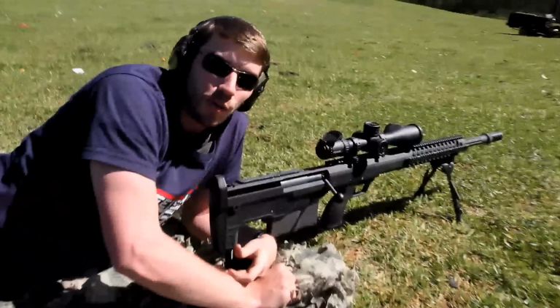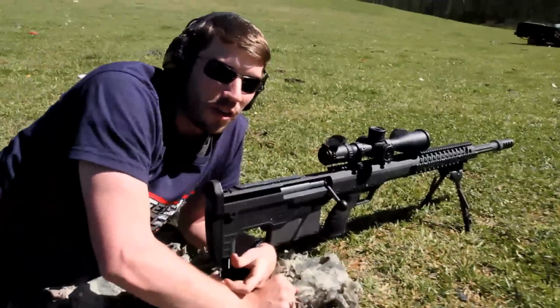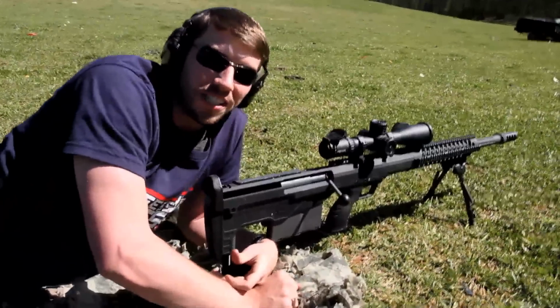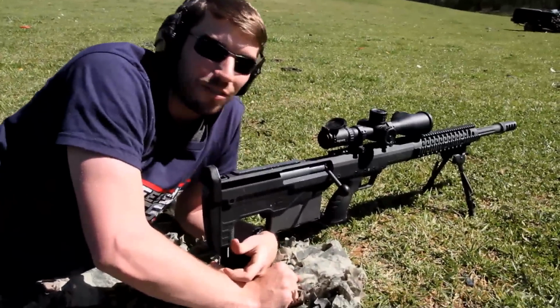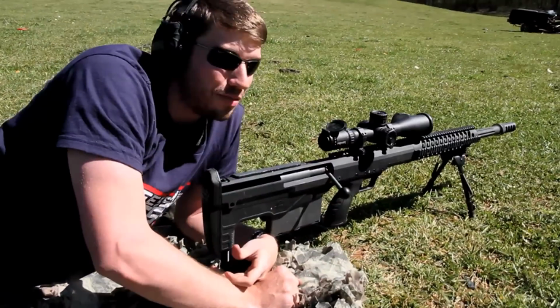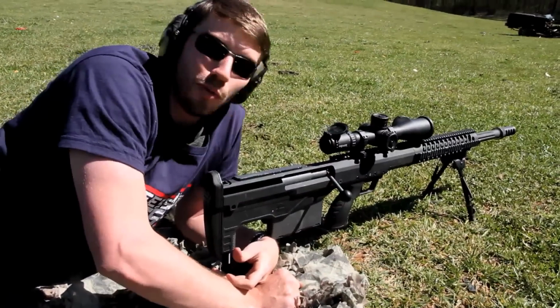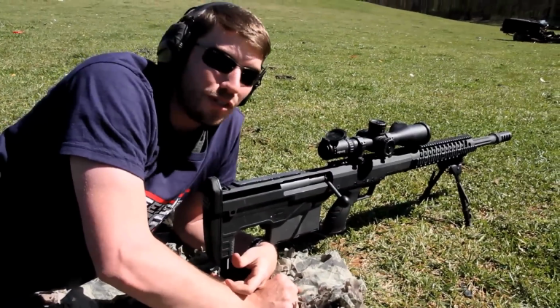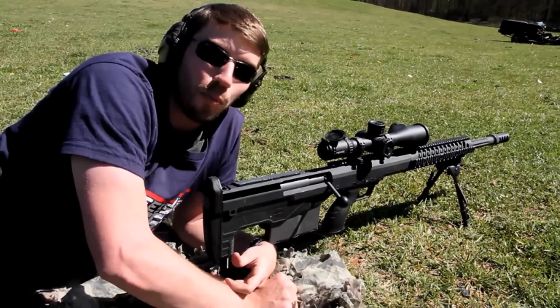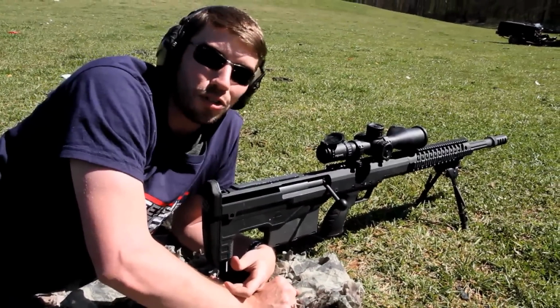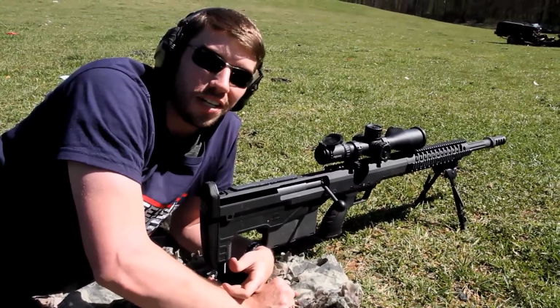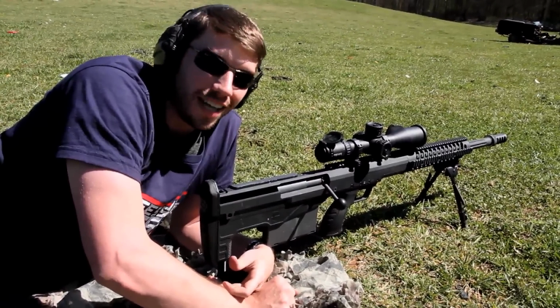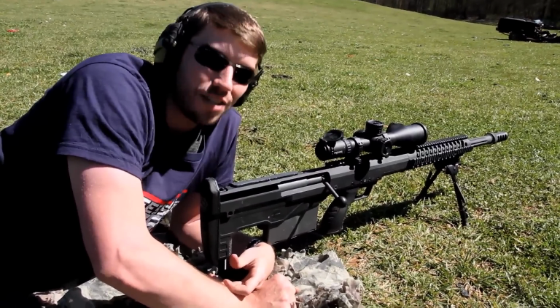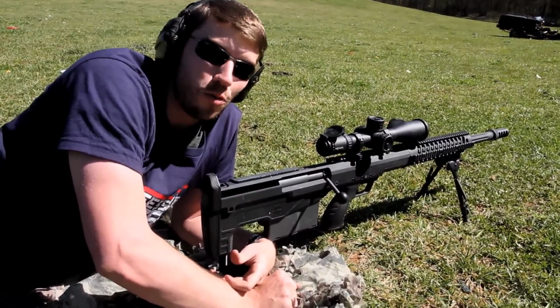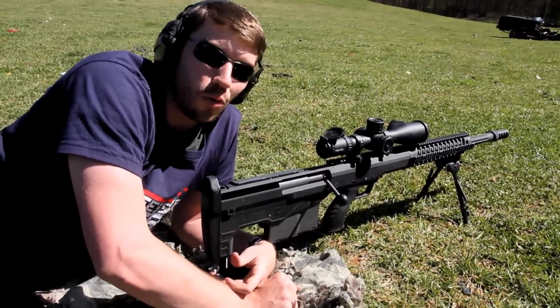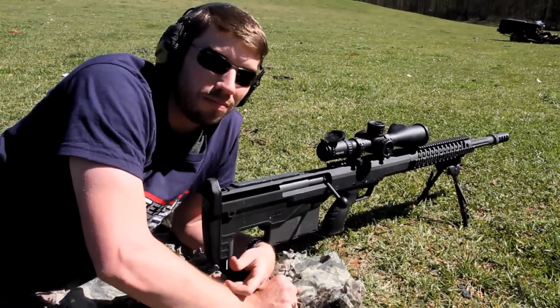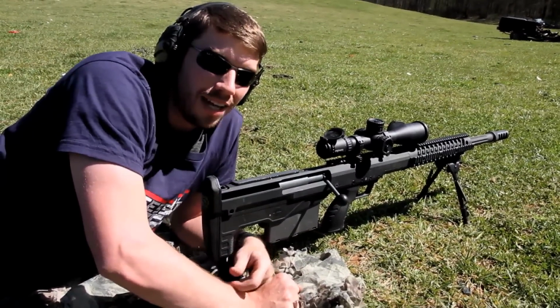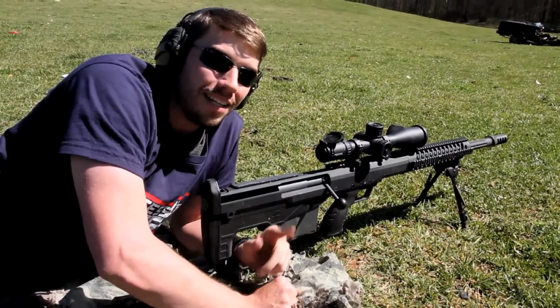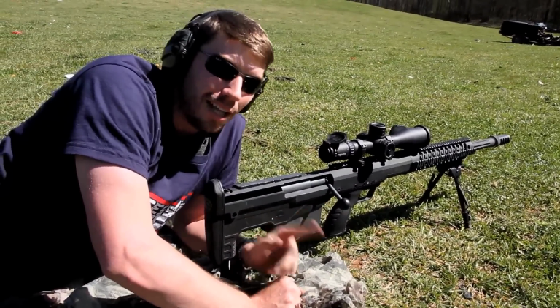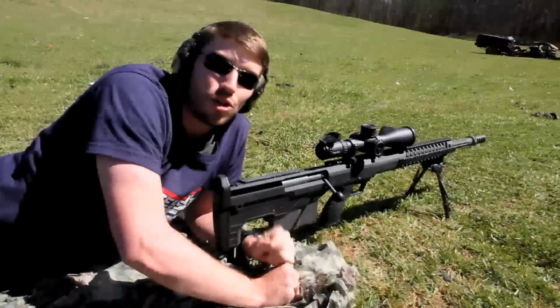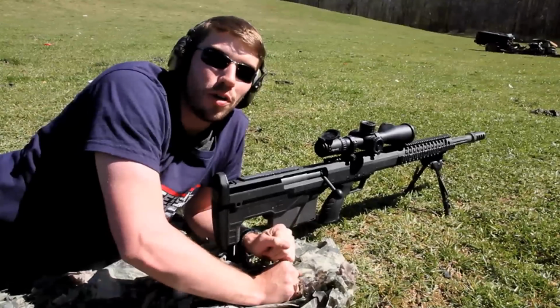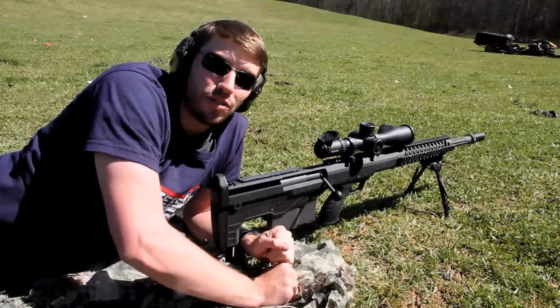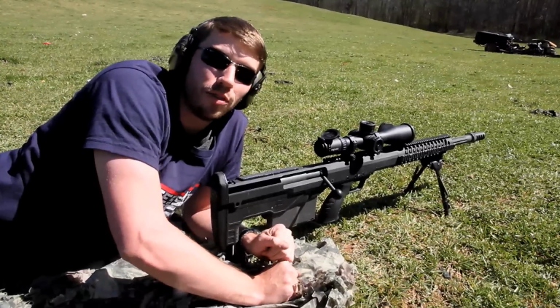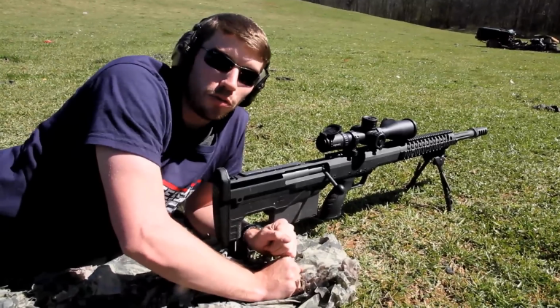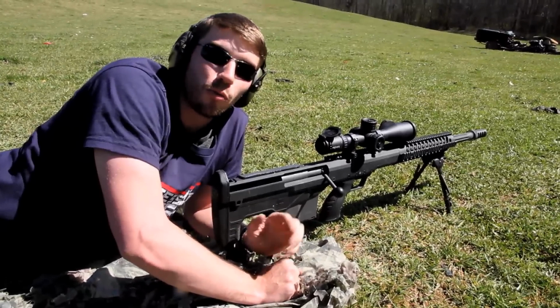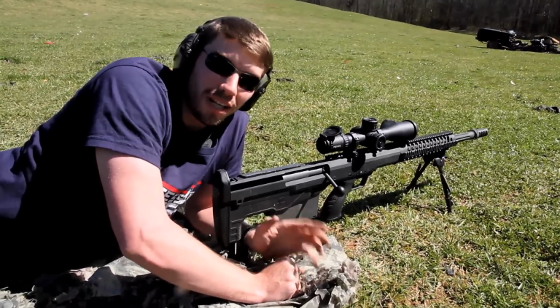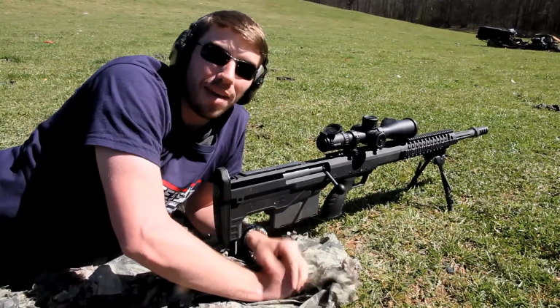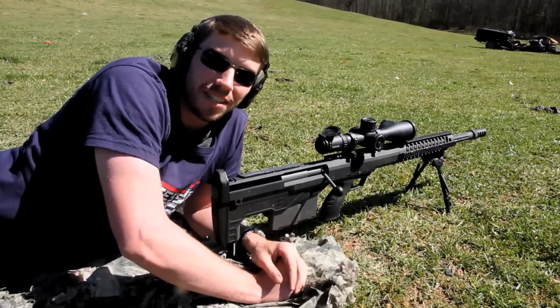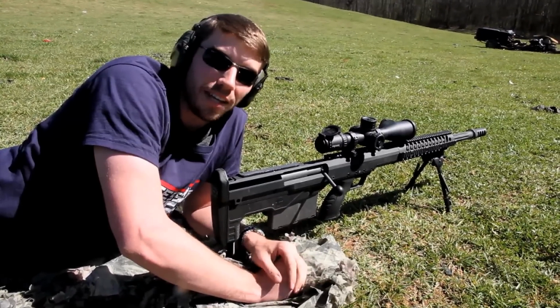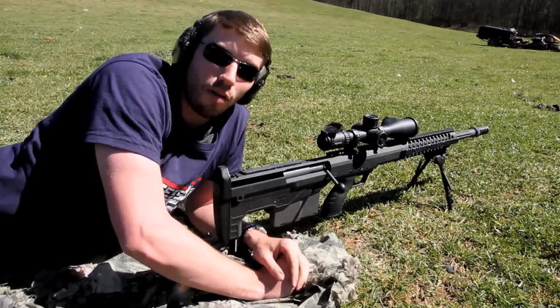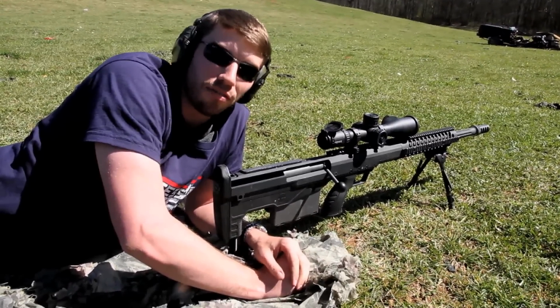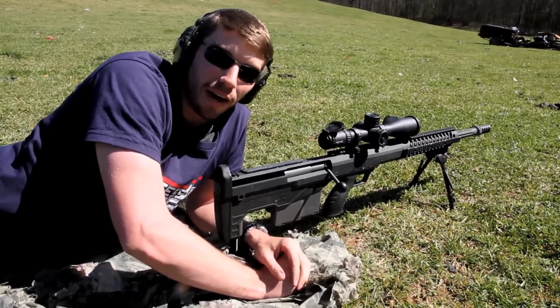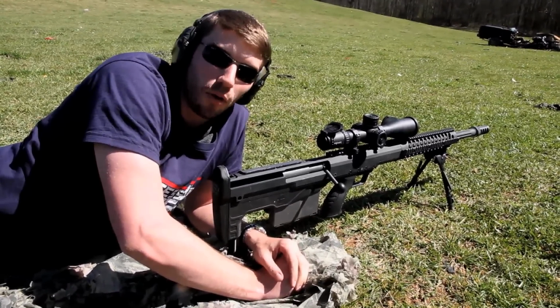Turns out, movies are bullshit, as usual. Let me show you what you have to do to really make this thing go off in a fireball.